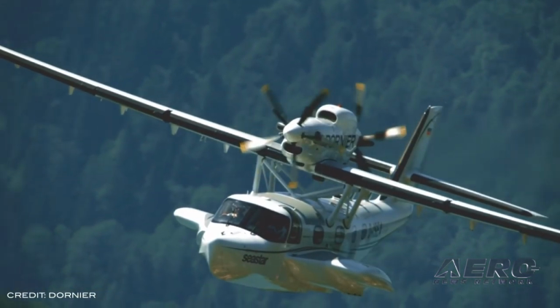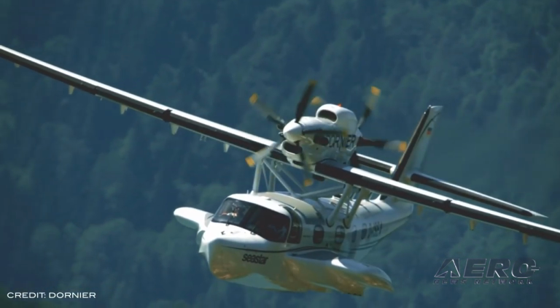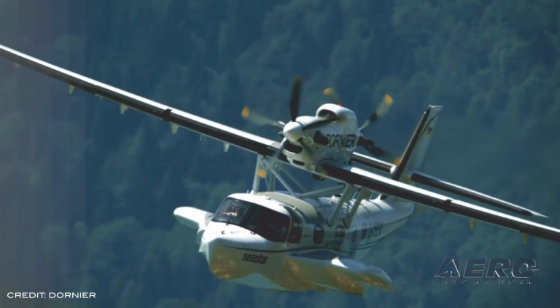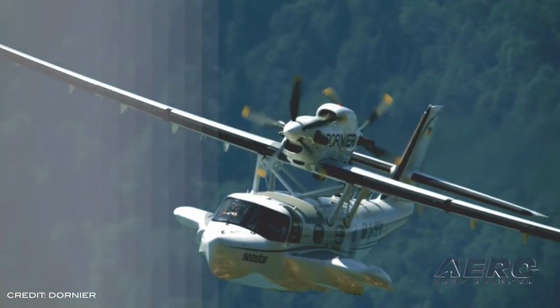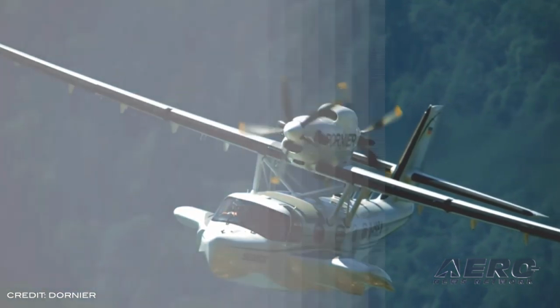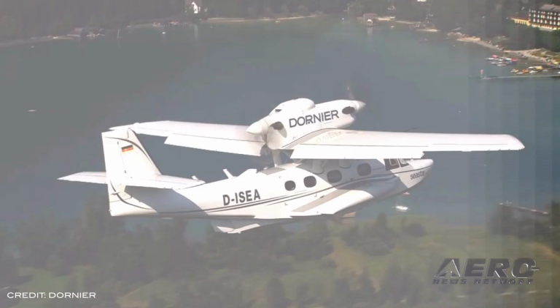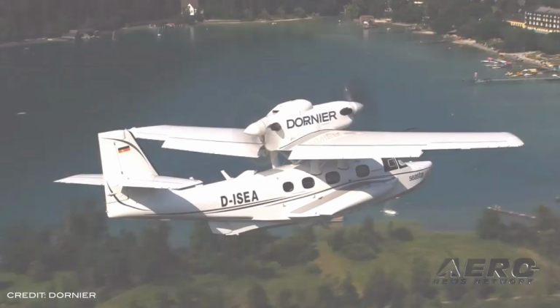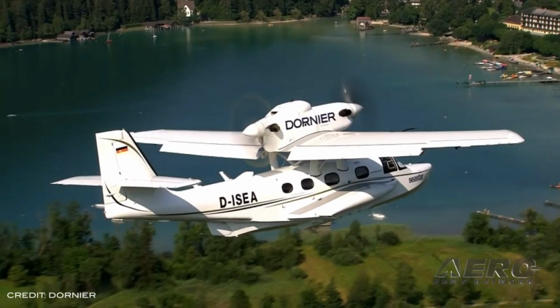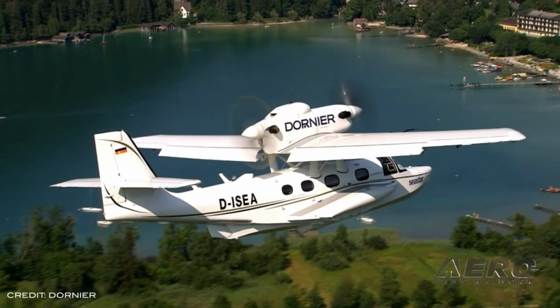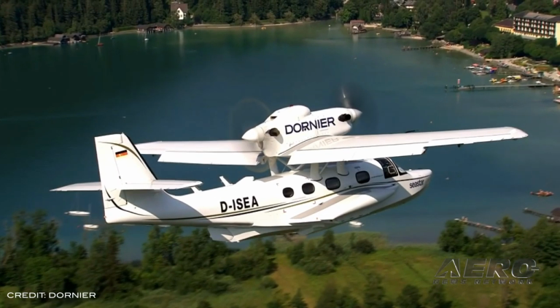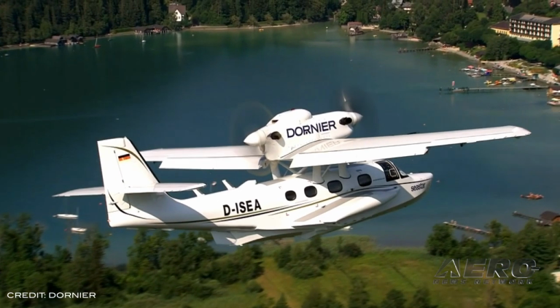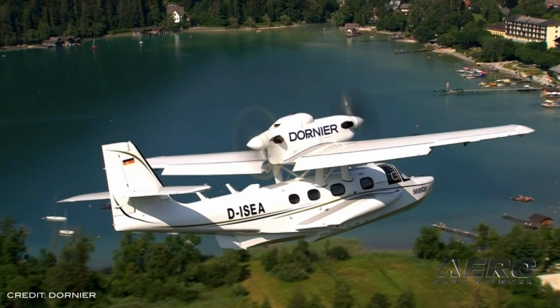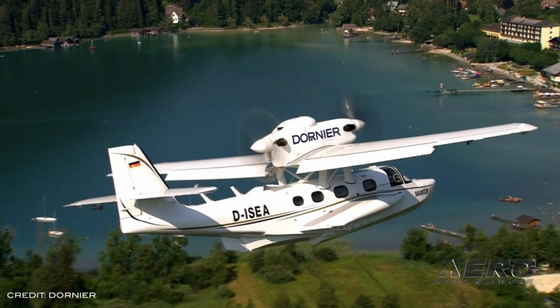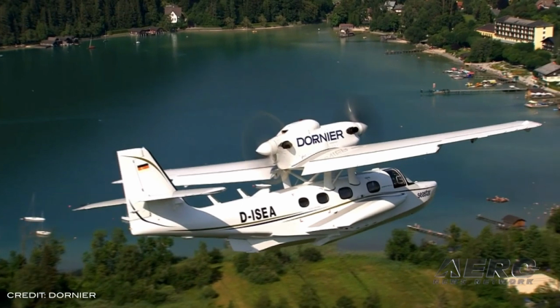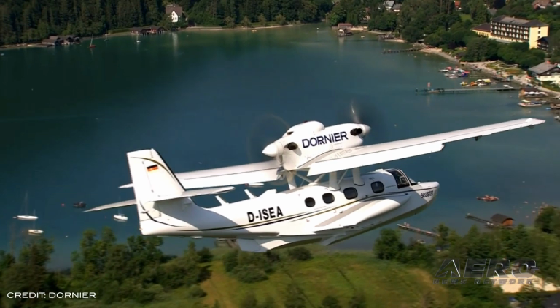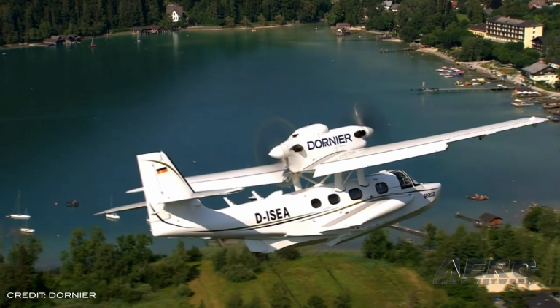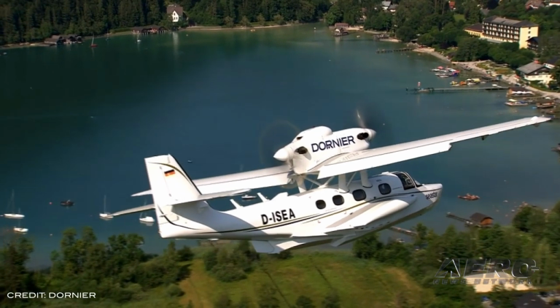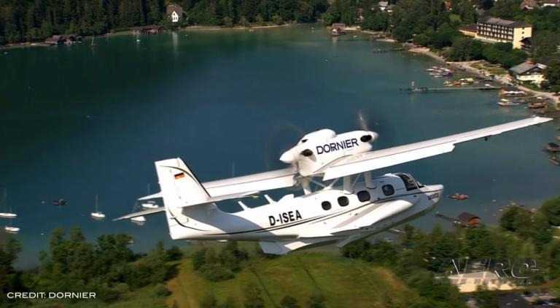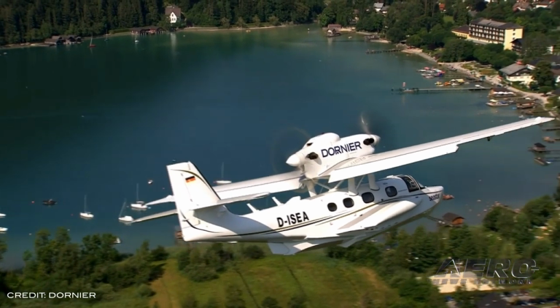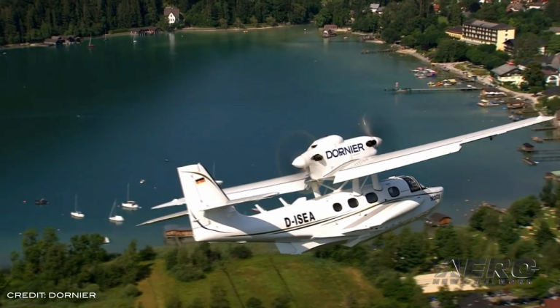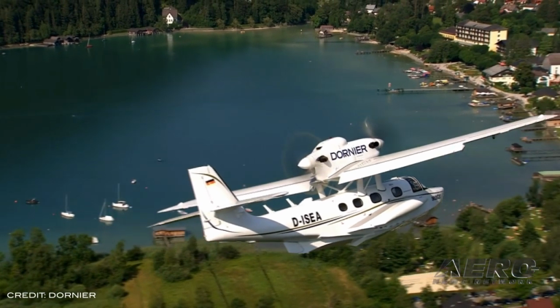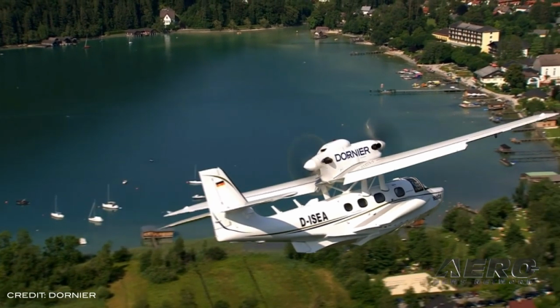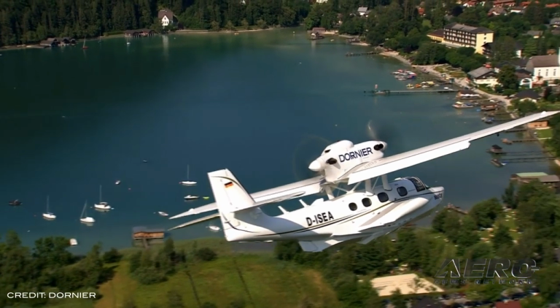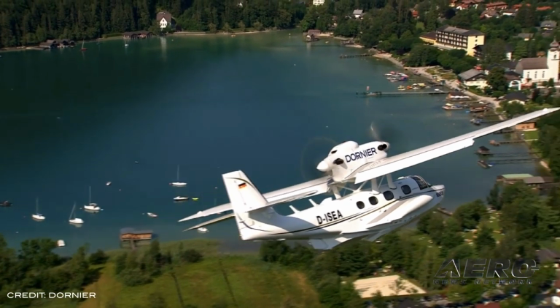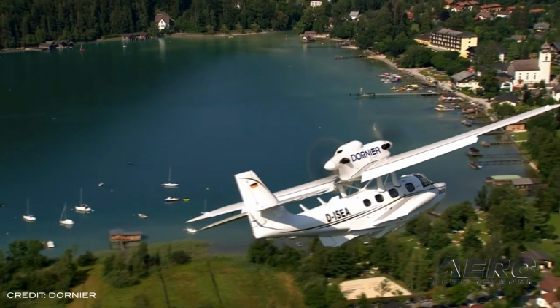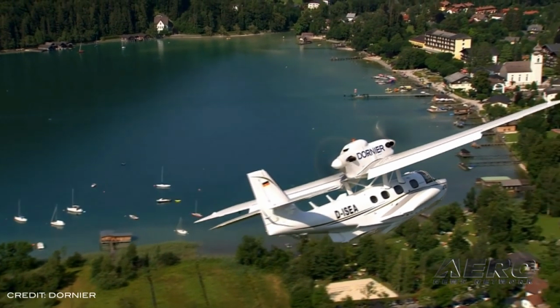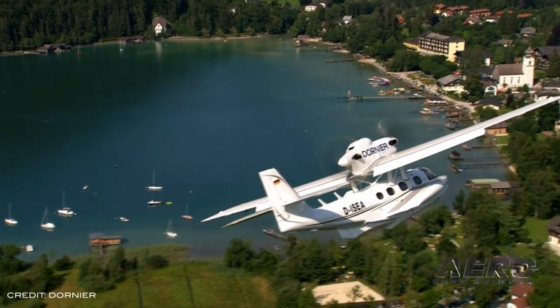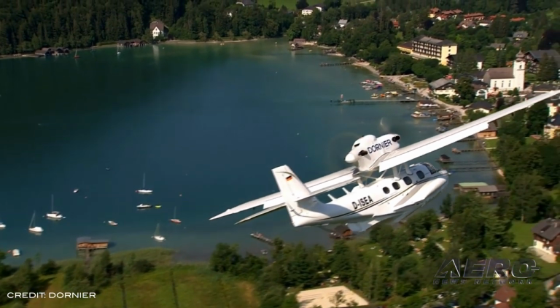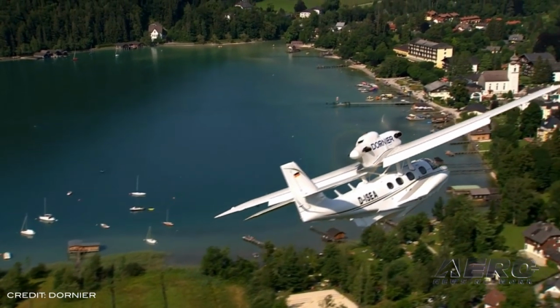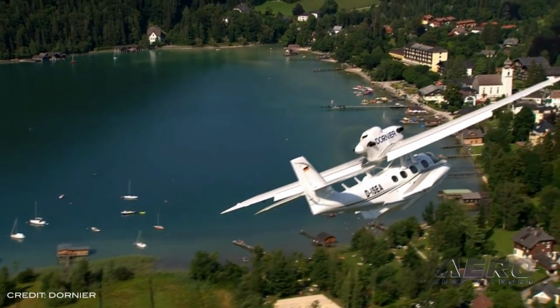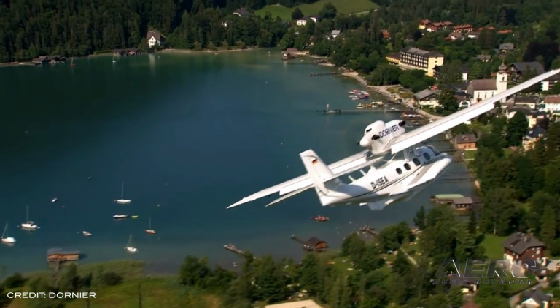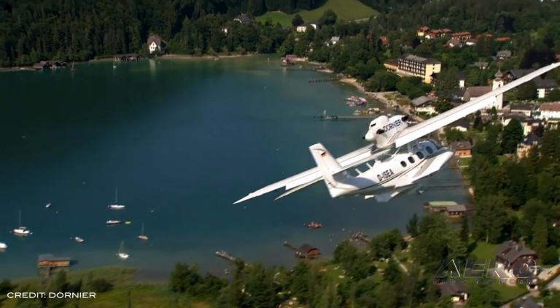The aircraft has a maximum takeoff weight of 5,100 kilograms and 900 nautical miles as maximum range. Possible customizable interiors include cargo, VIP, passenger, and special missions configurations.